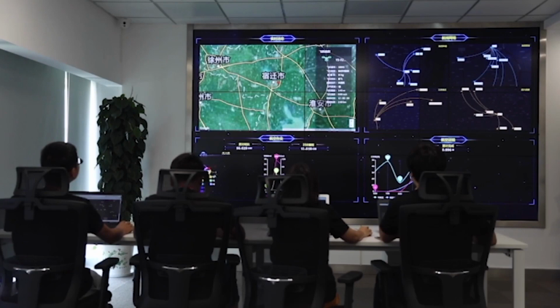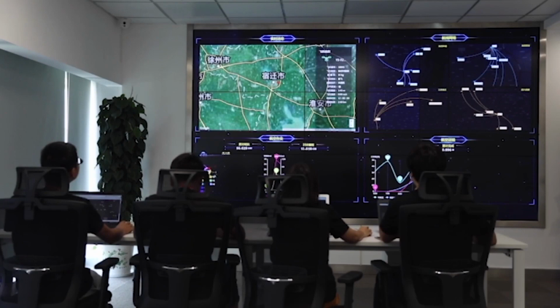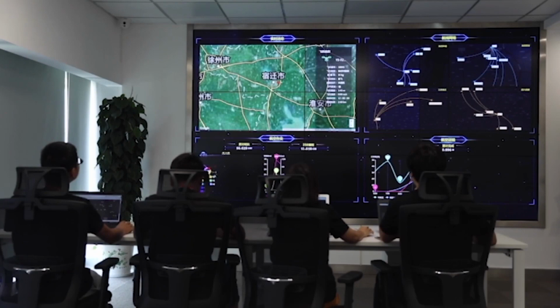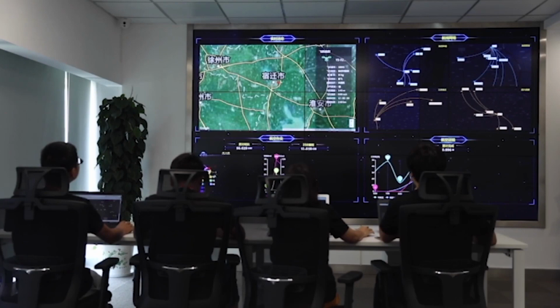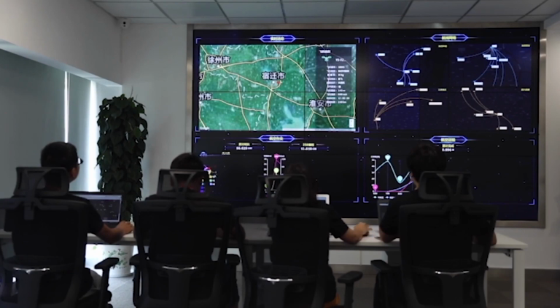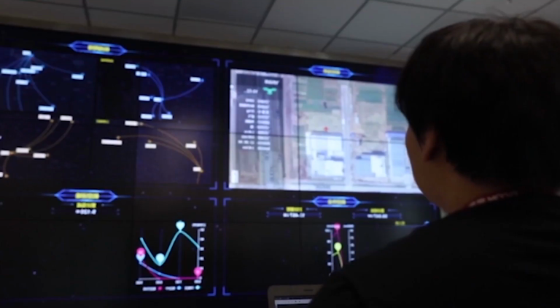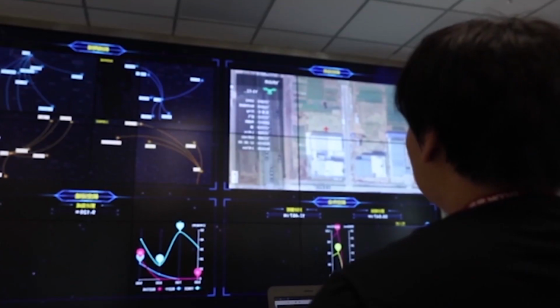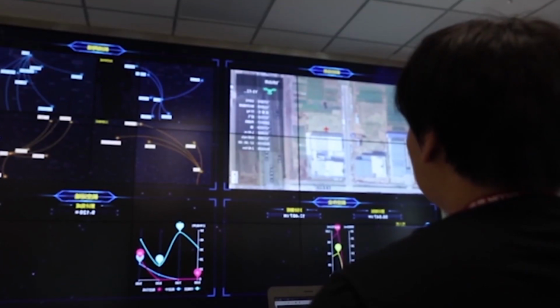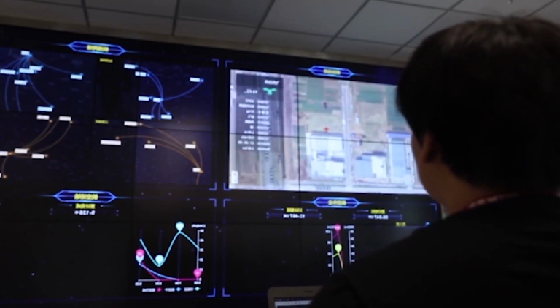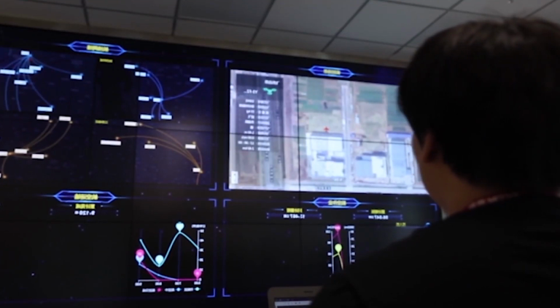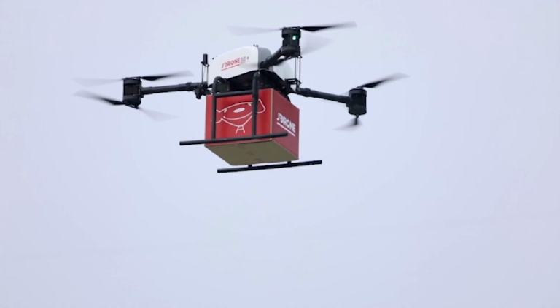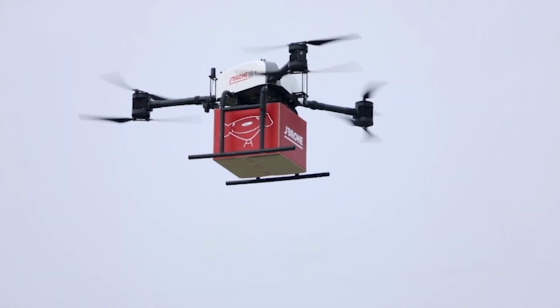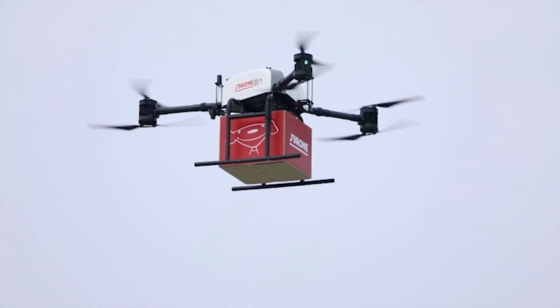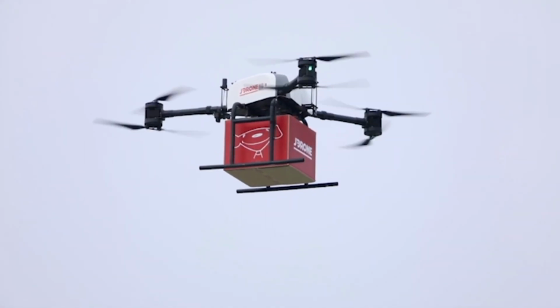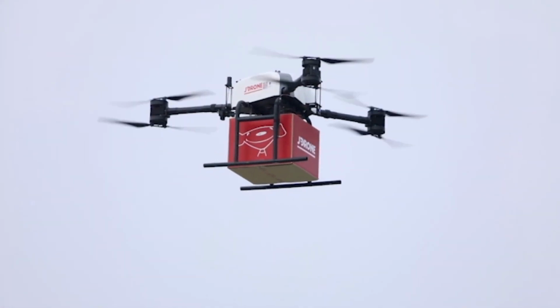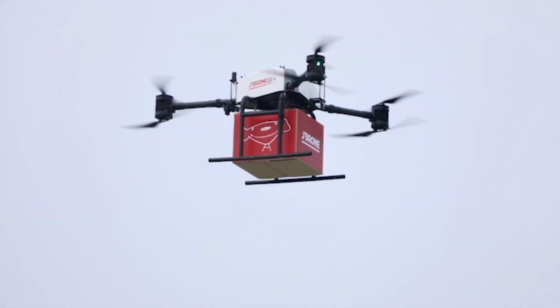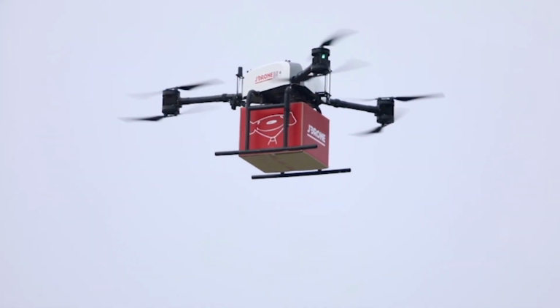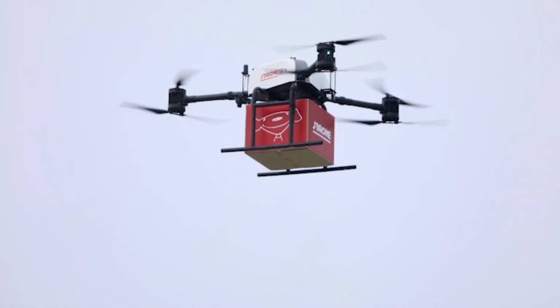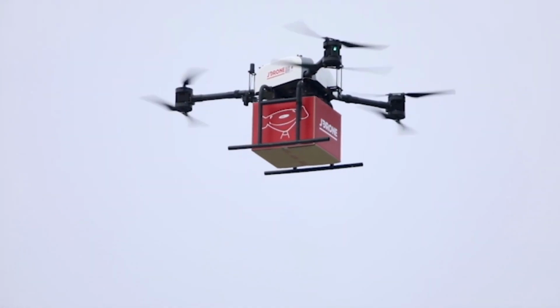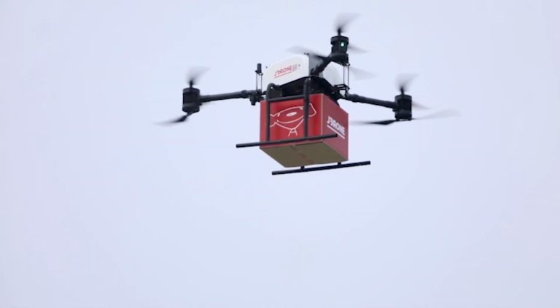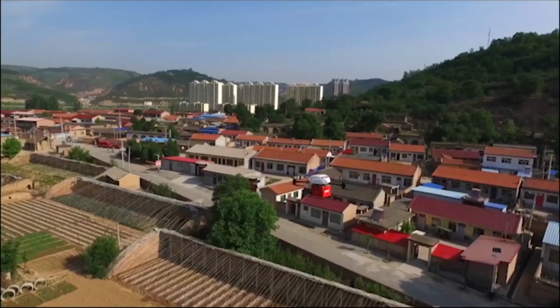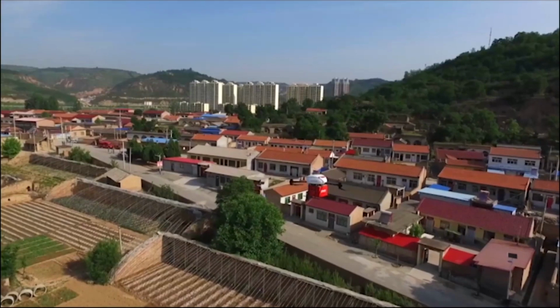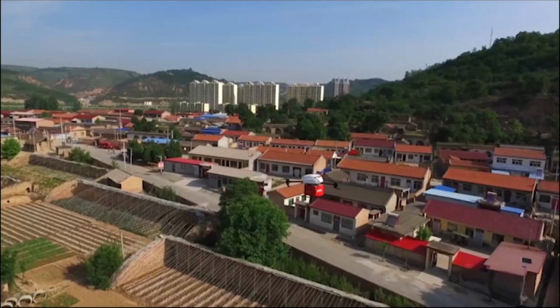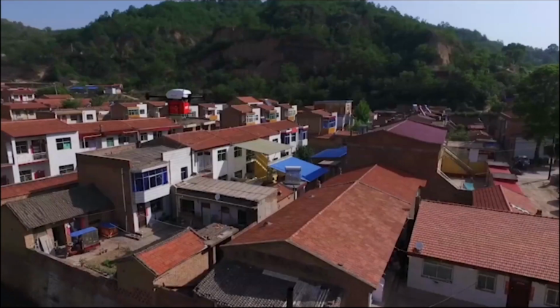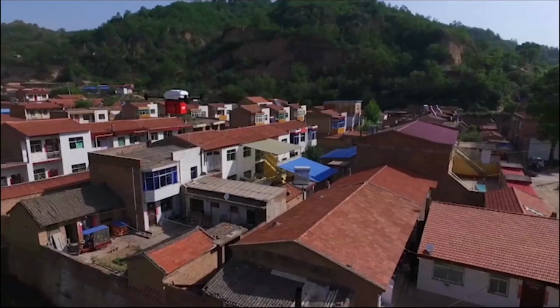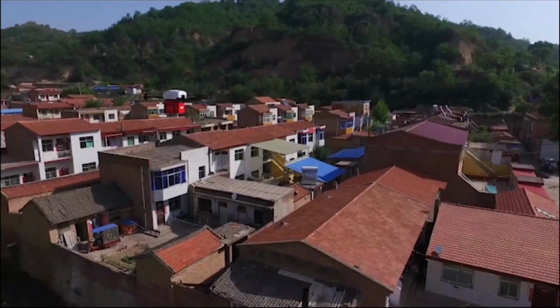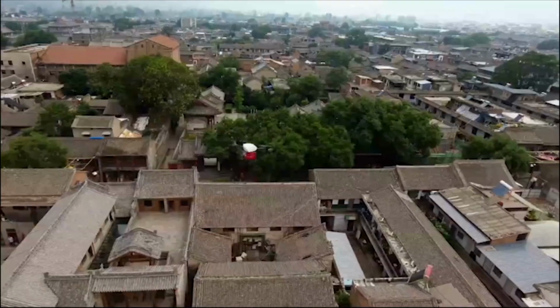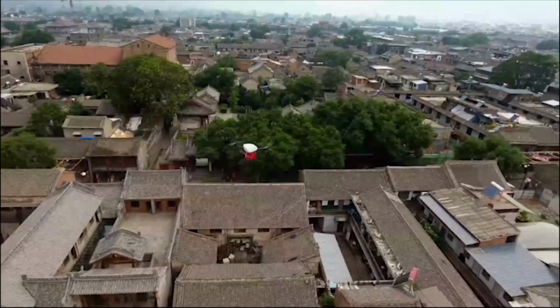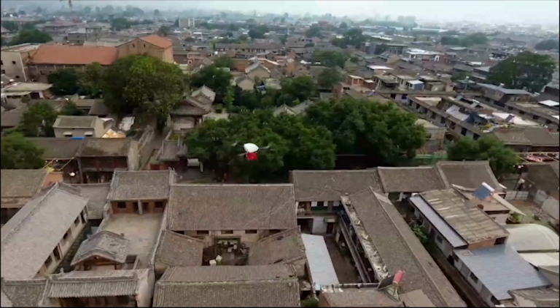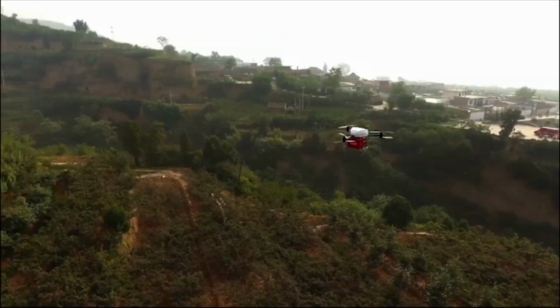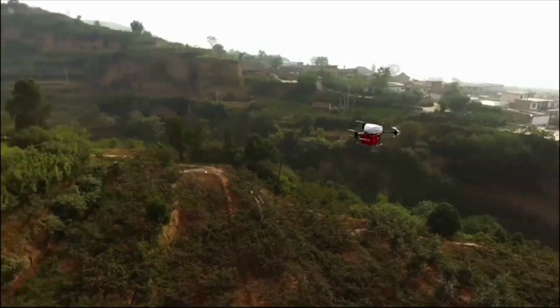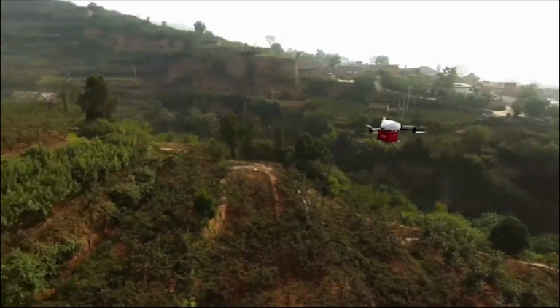They have developed a wide range of robots, including delivery drones, autonomous delivery vehicles, and fully automated warehouses.